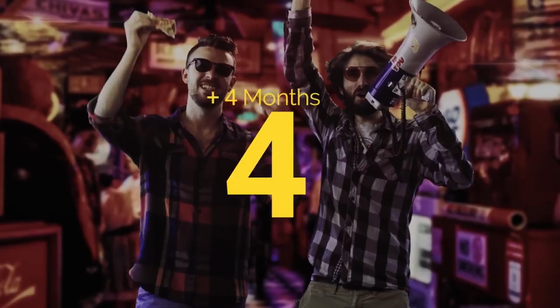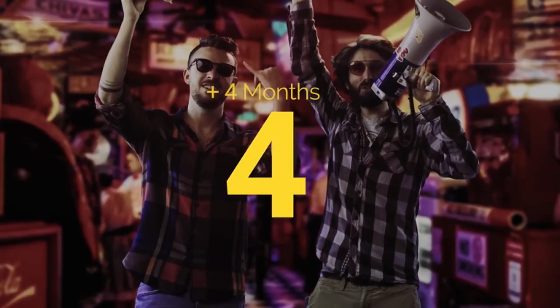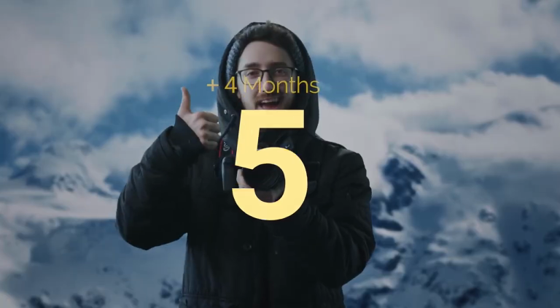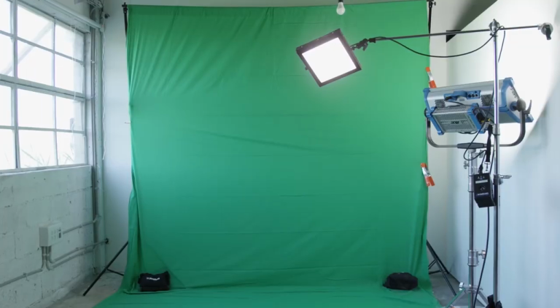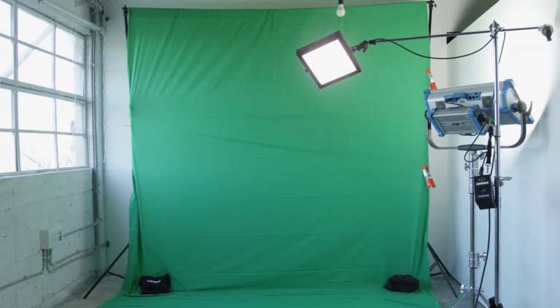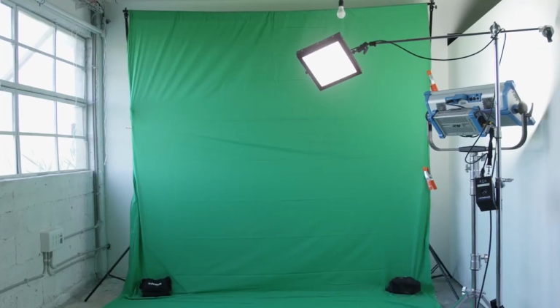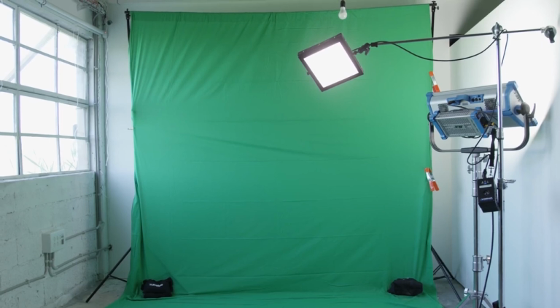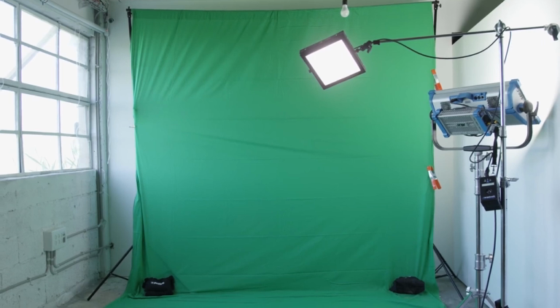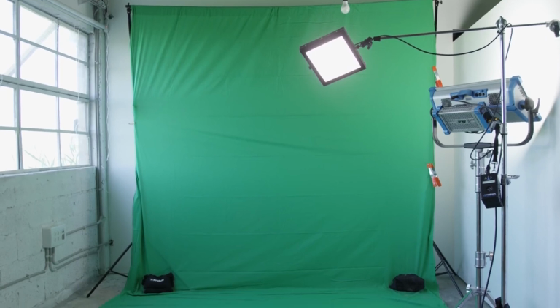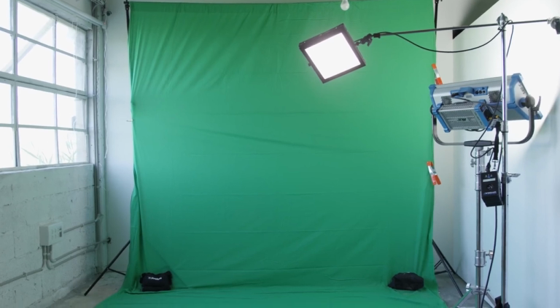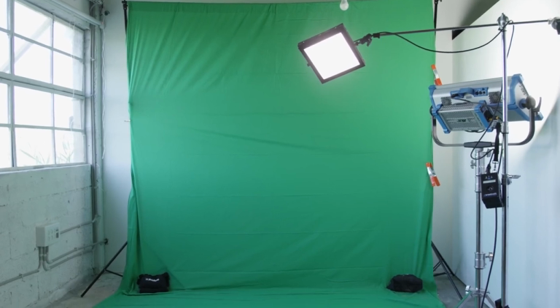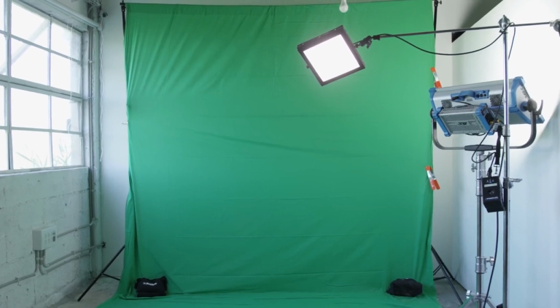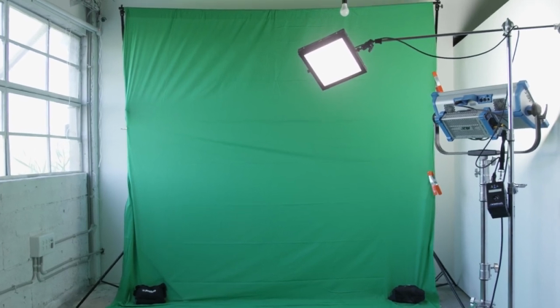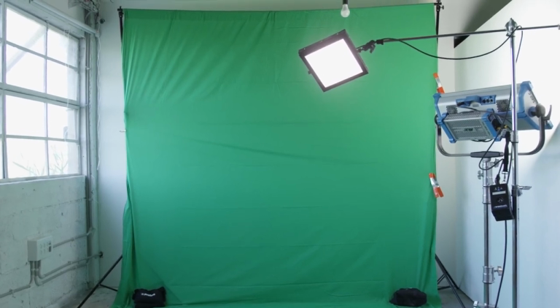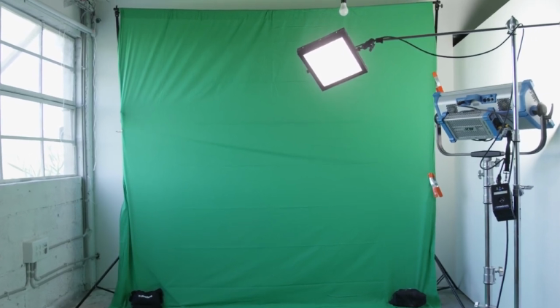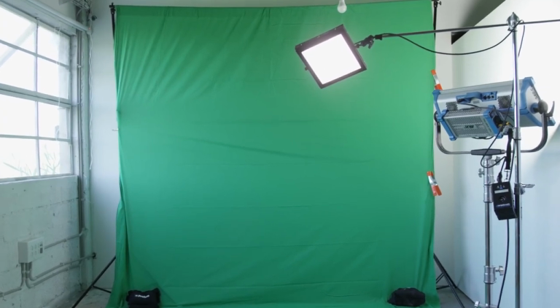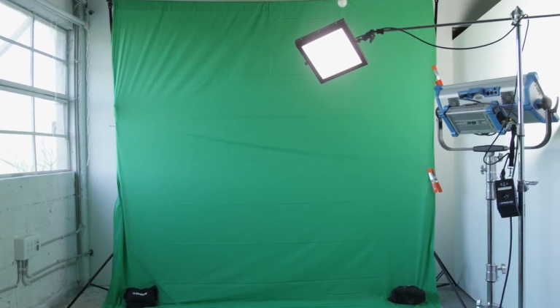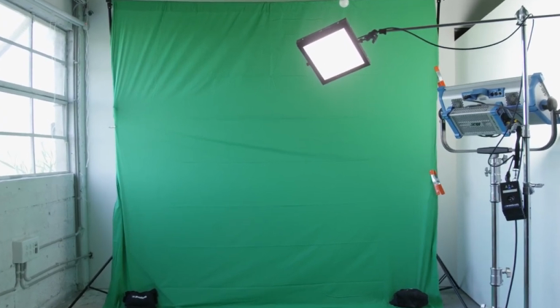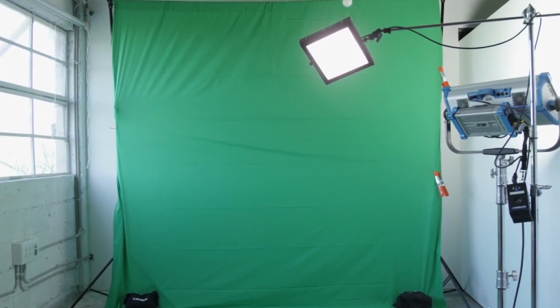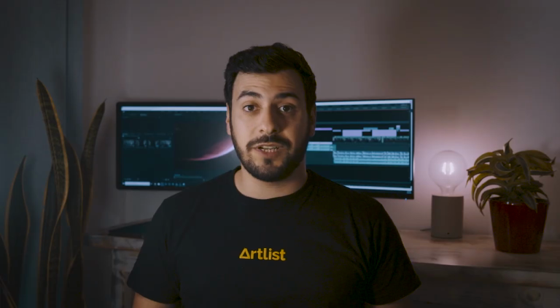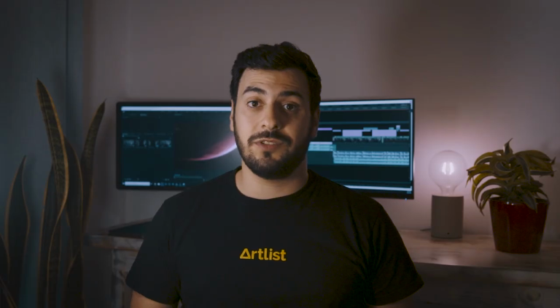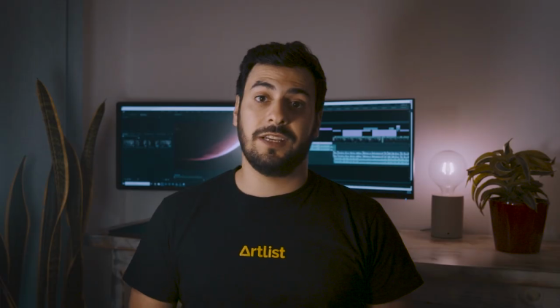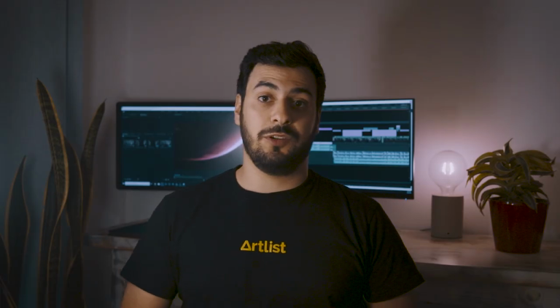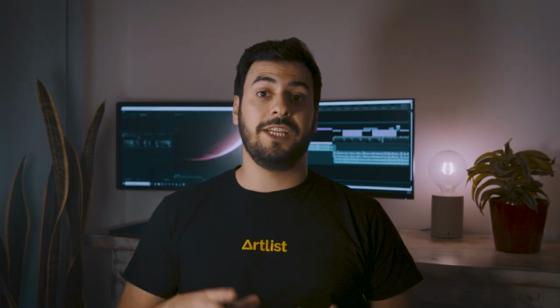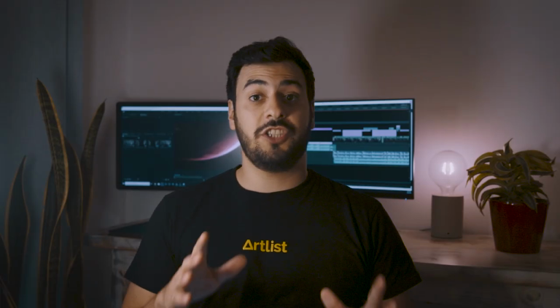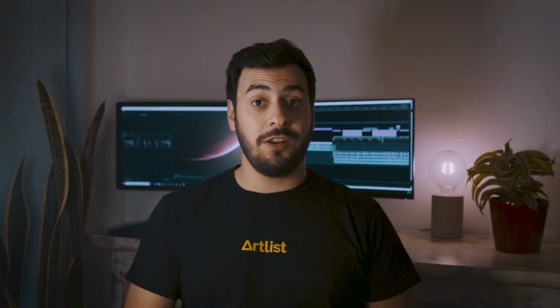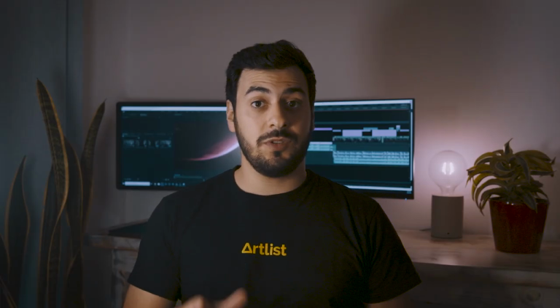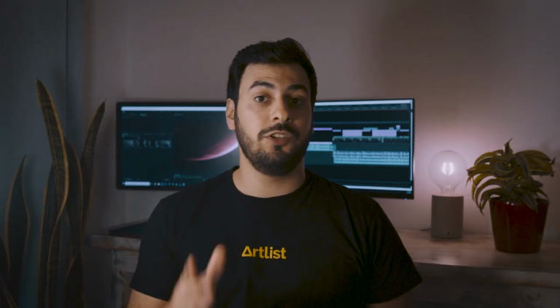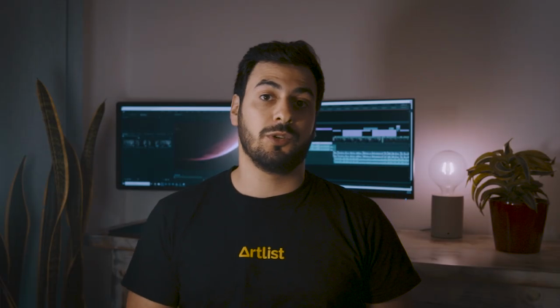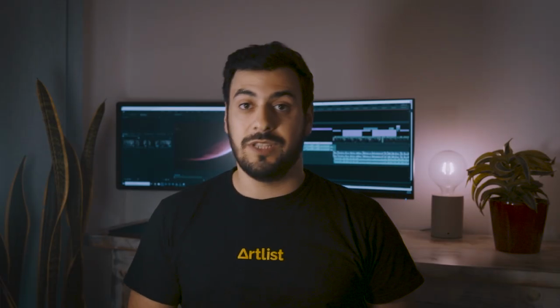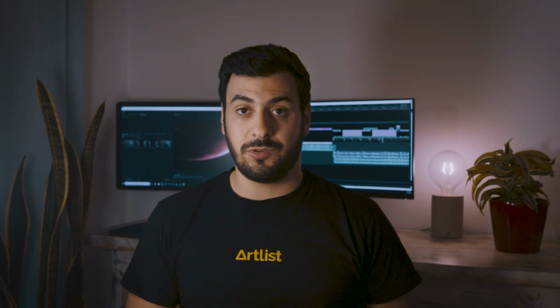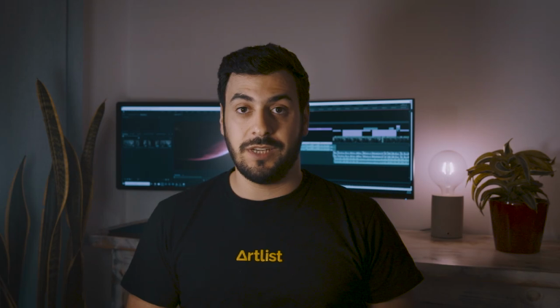First, stretch your green screen as much as possible so you don't get any wrinkles that can create shadows on your green screen.